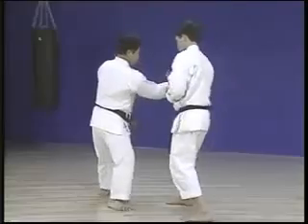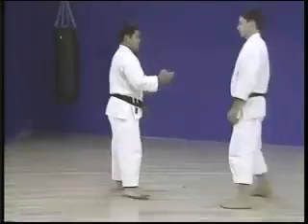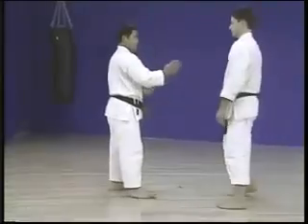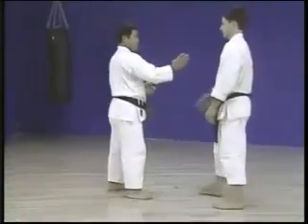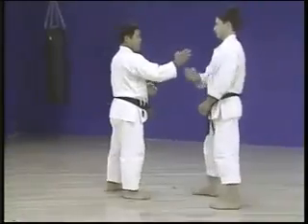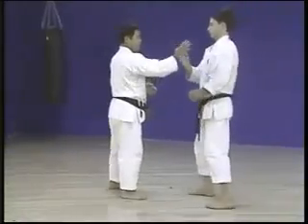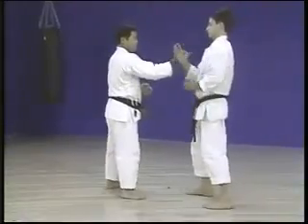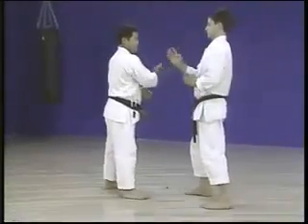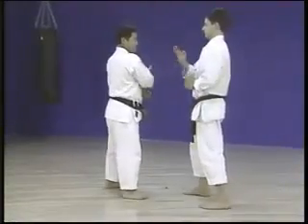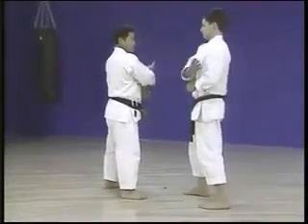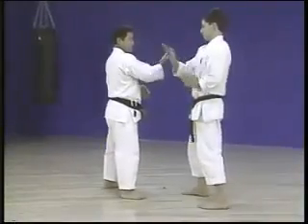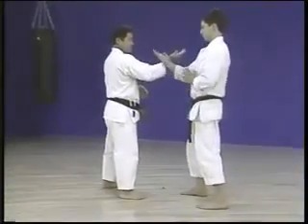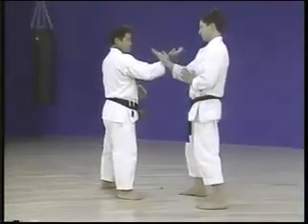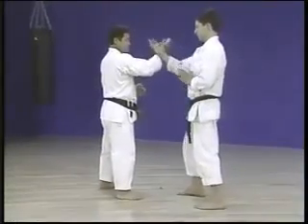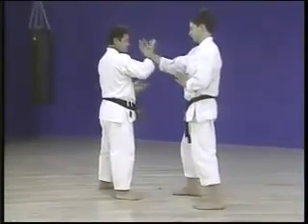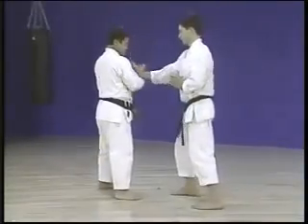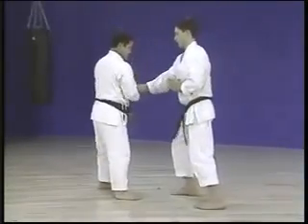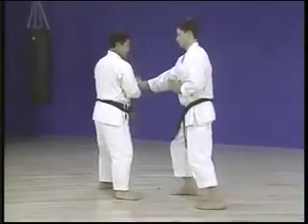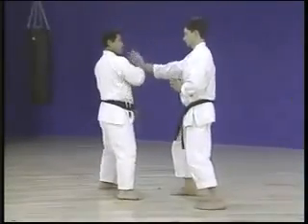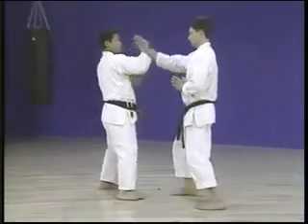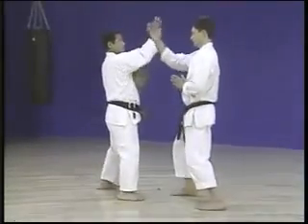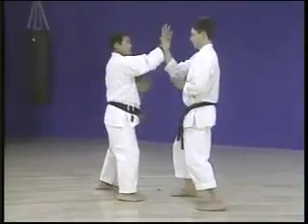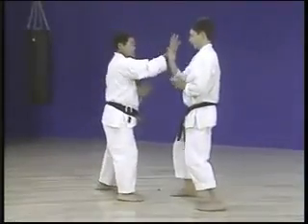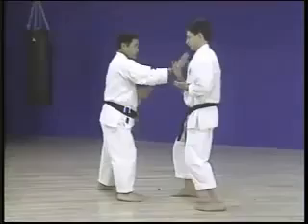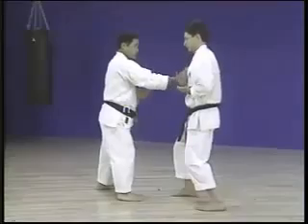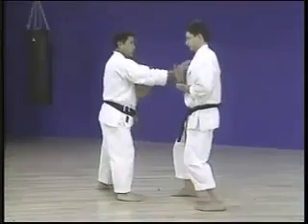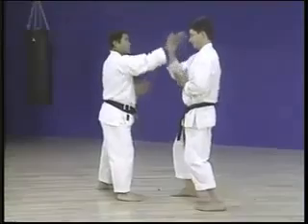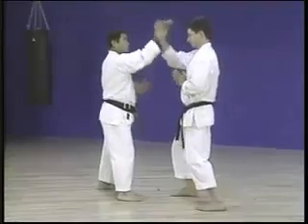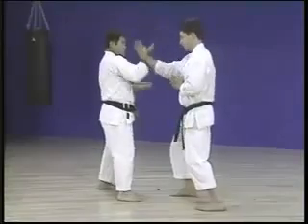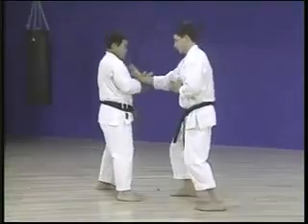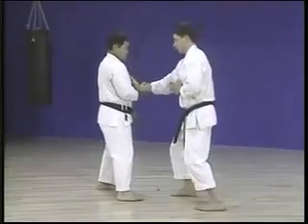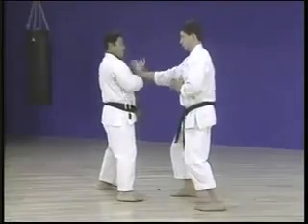This is single-handed vertical kakye, similar to the pushing hands of white eyebrow, and similar relatively linear styles of kung fu.